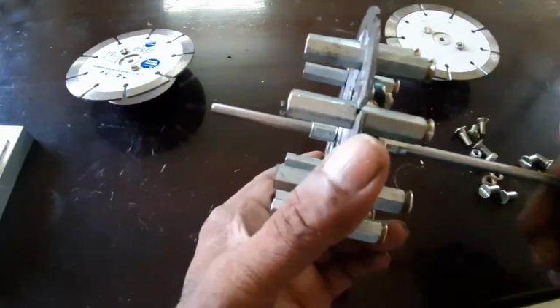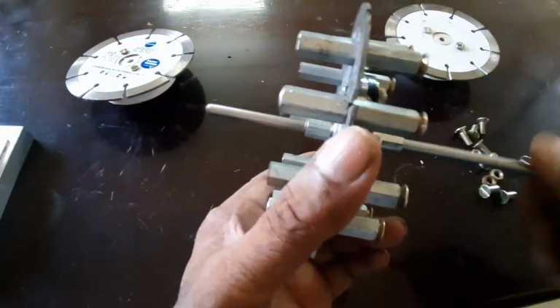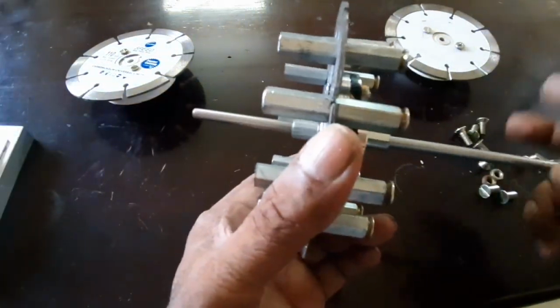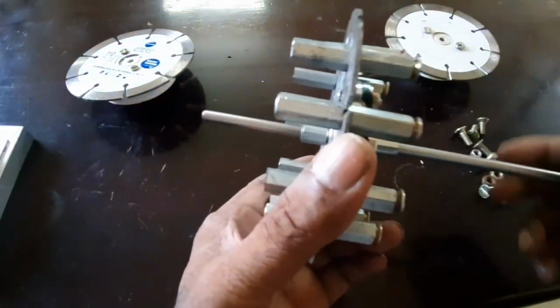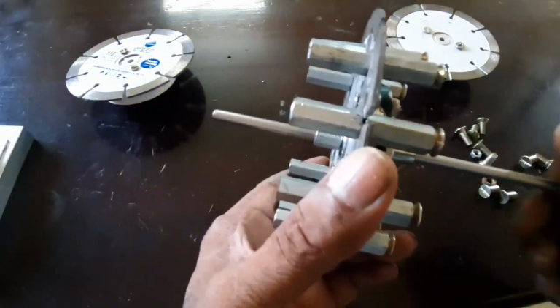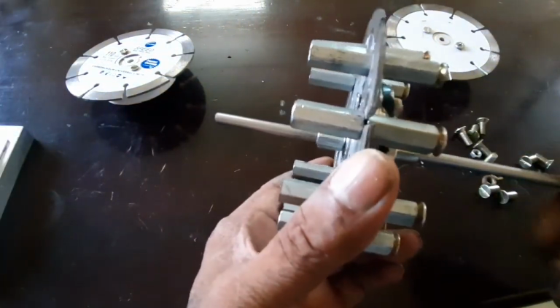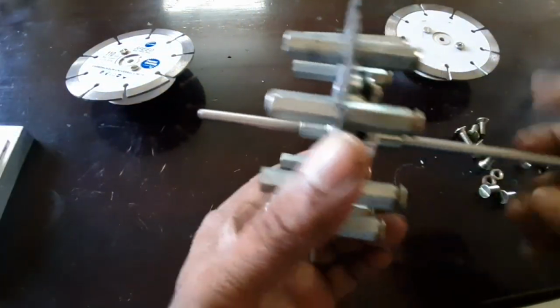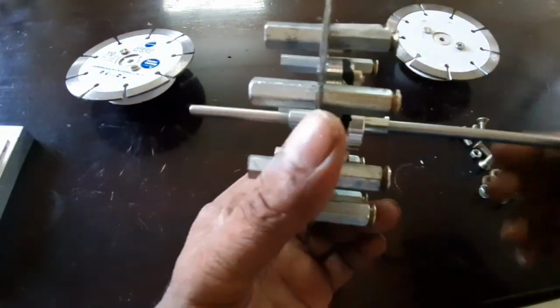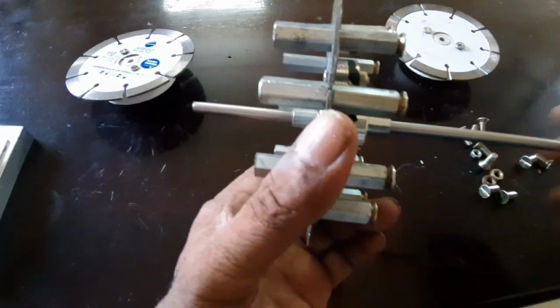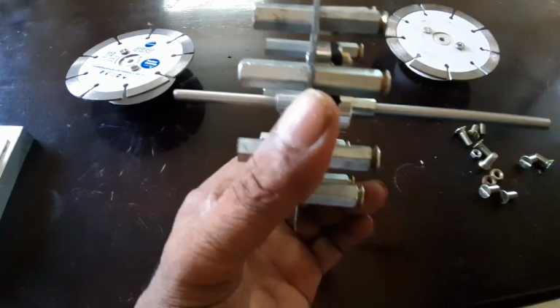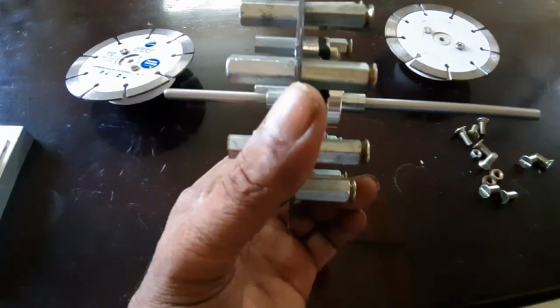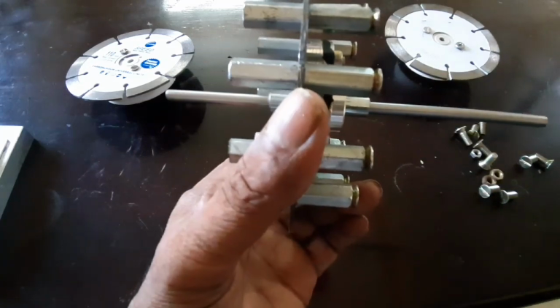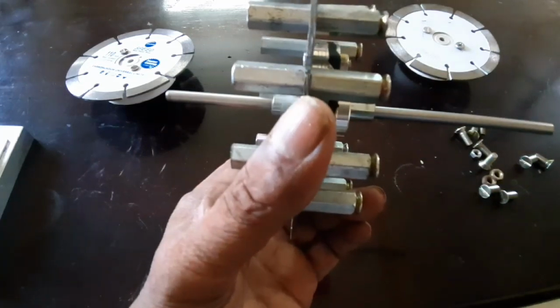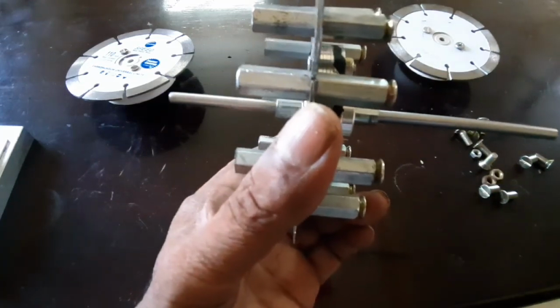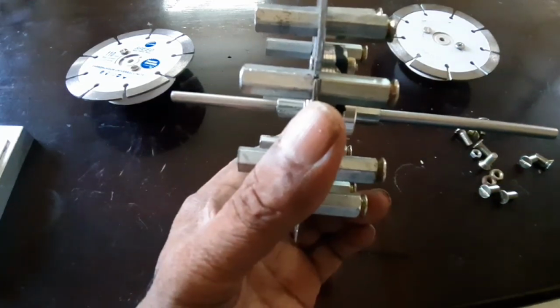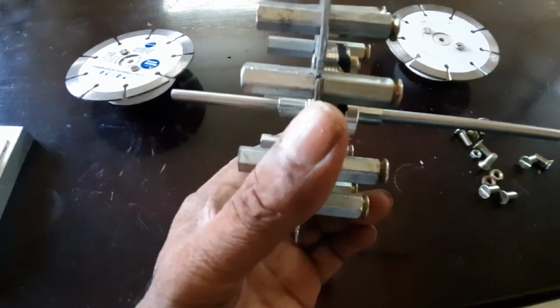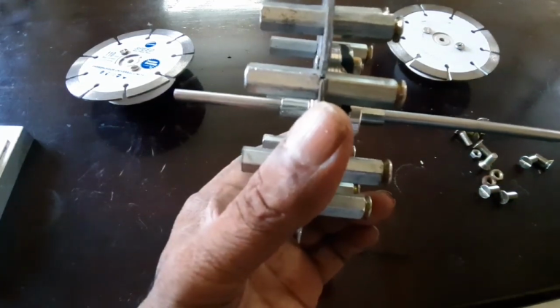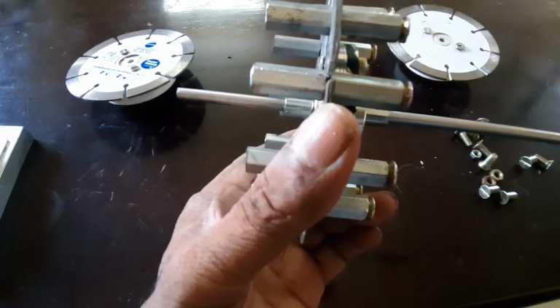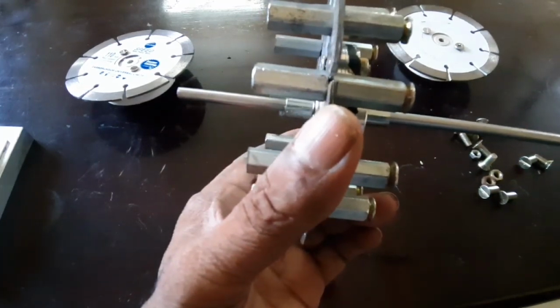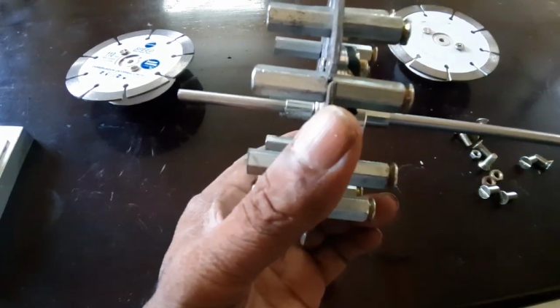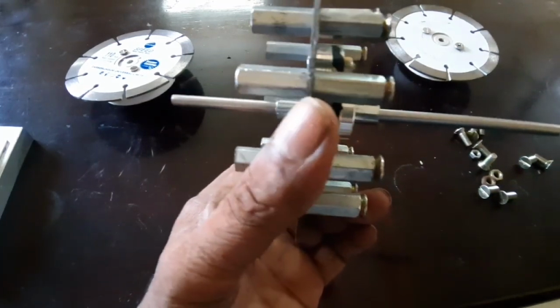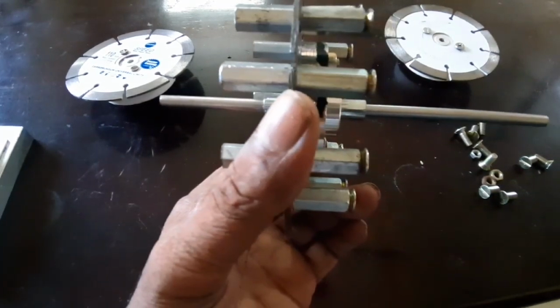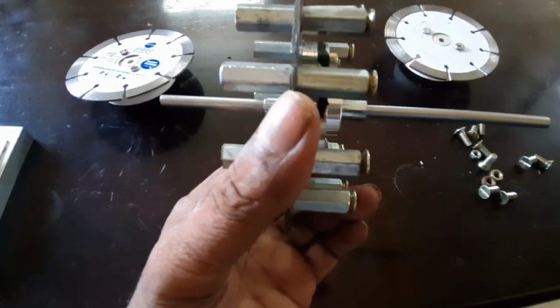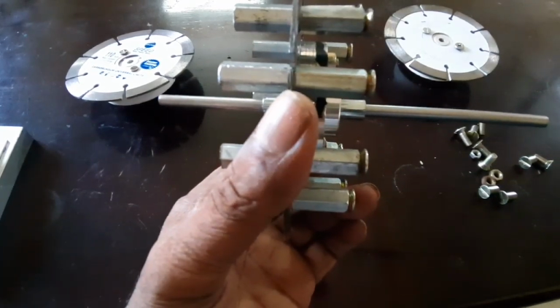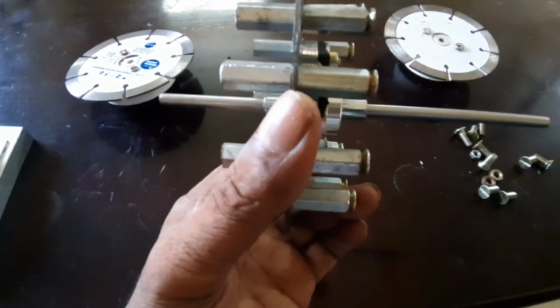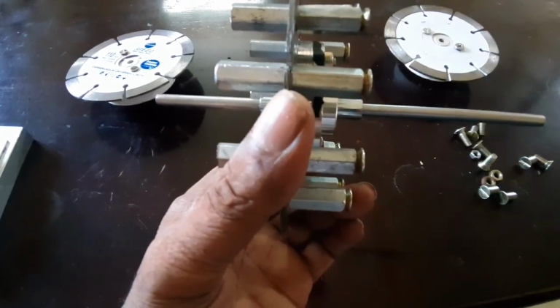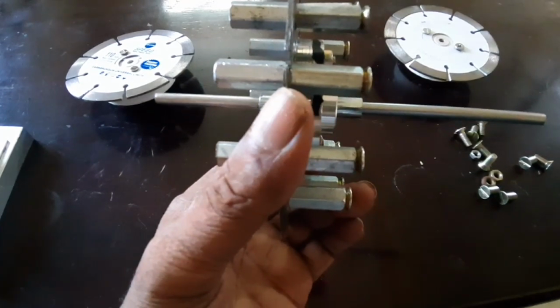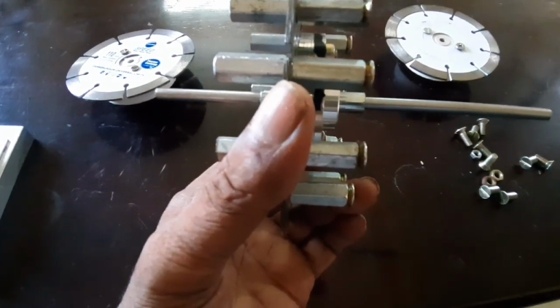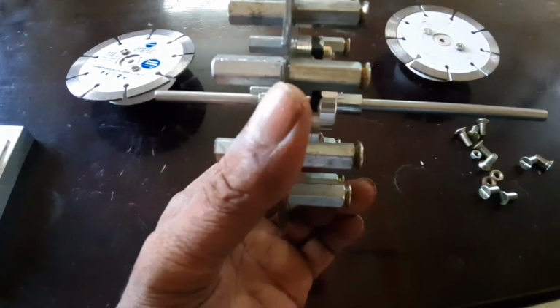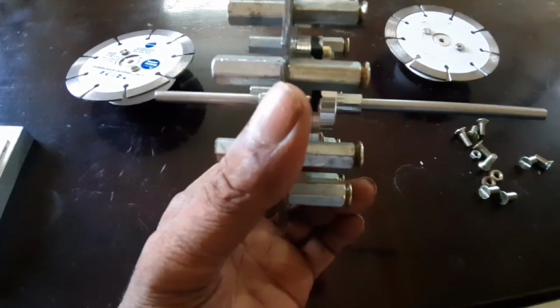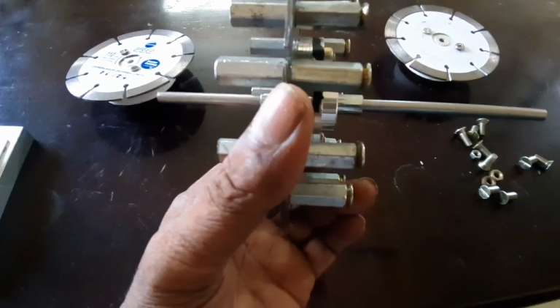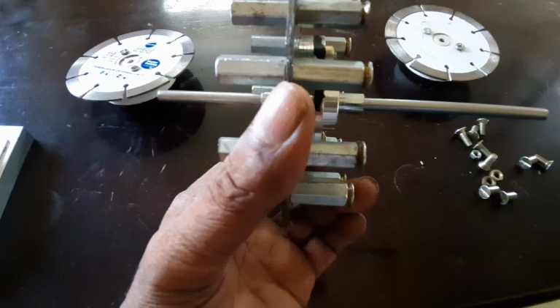Now I am going to attach the rotor. Here is the rotor plate.